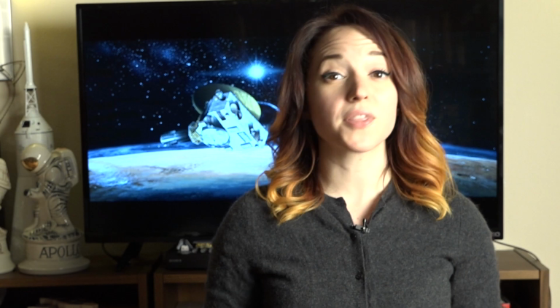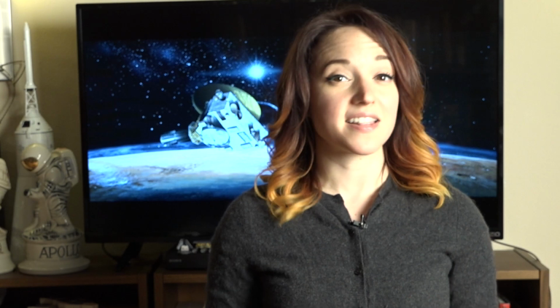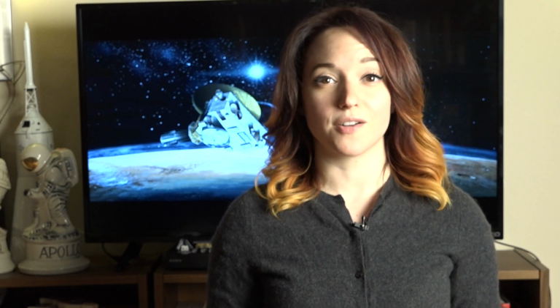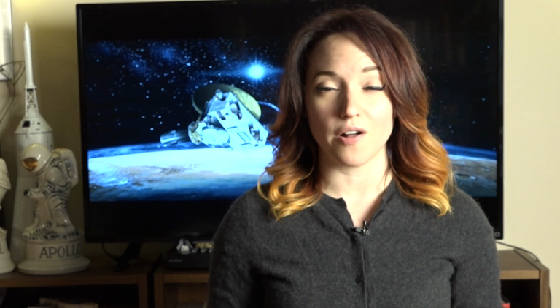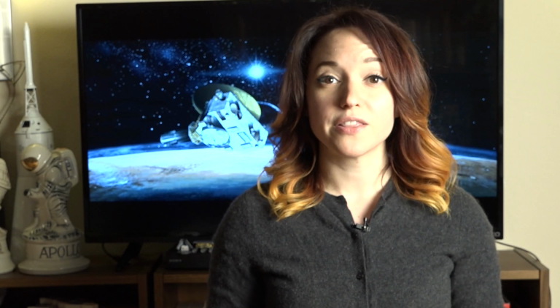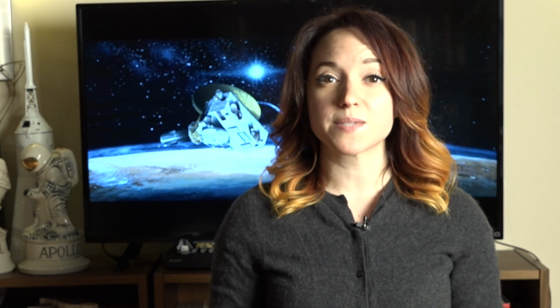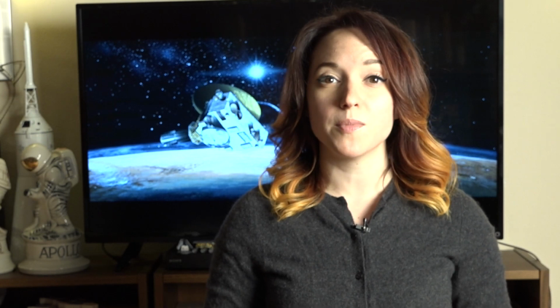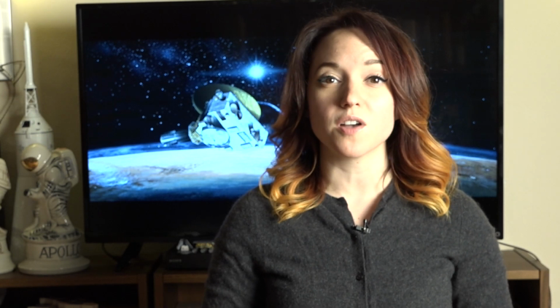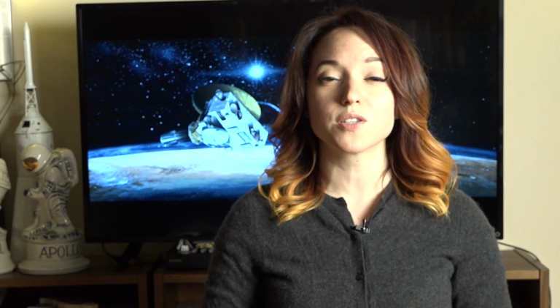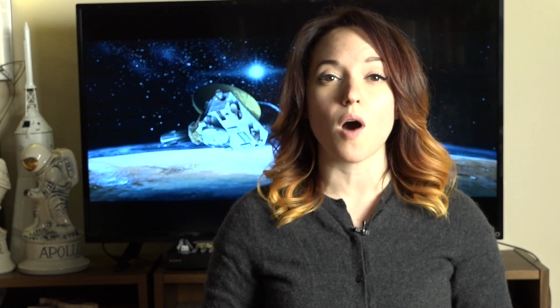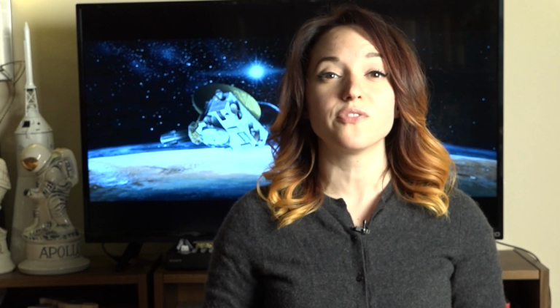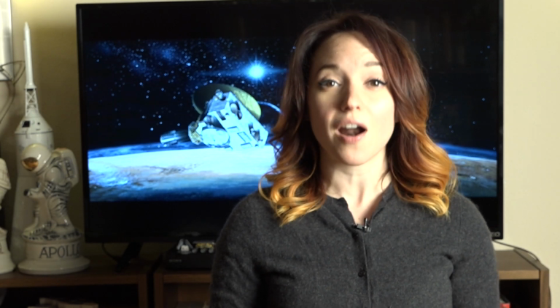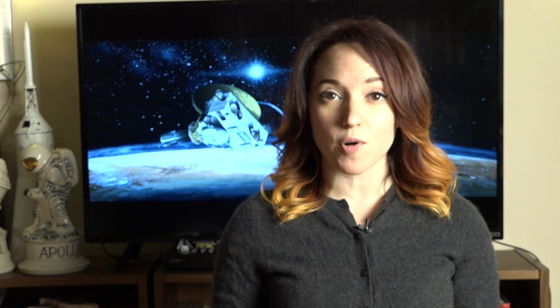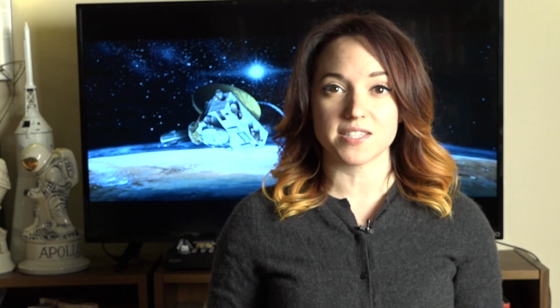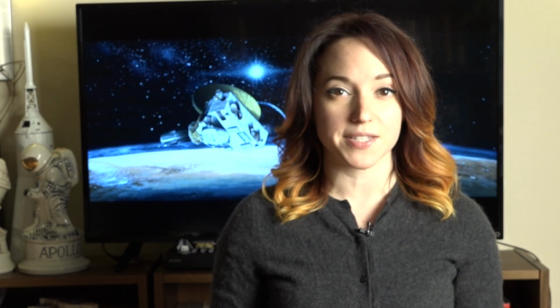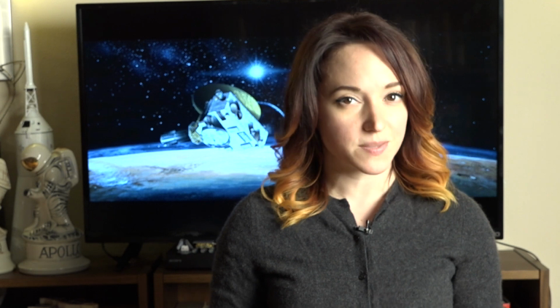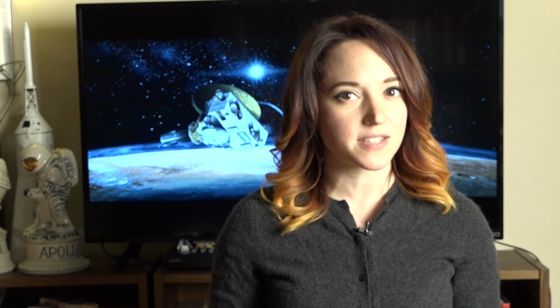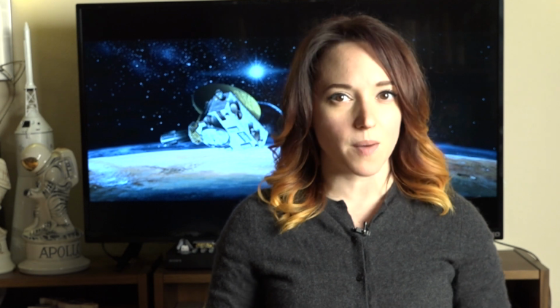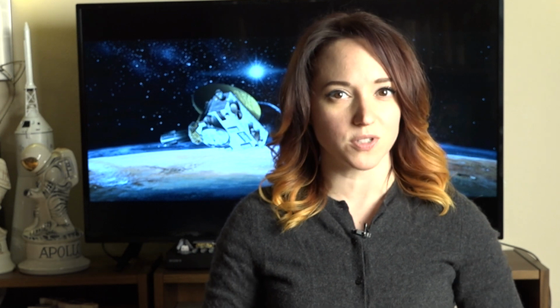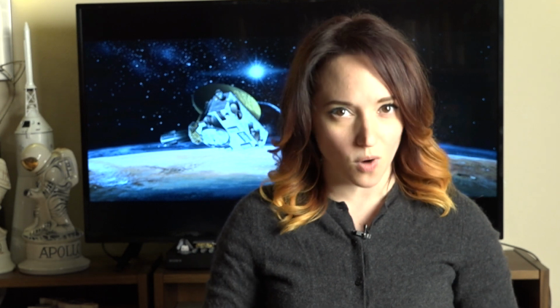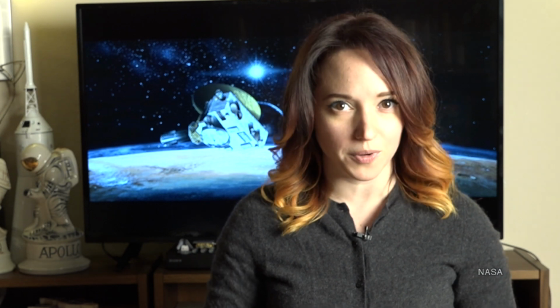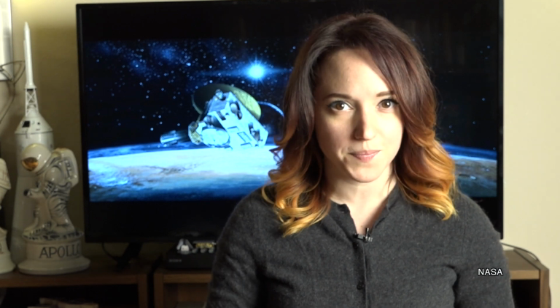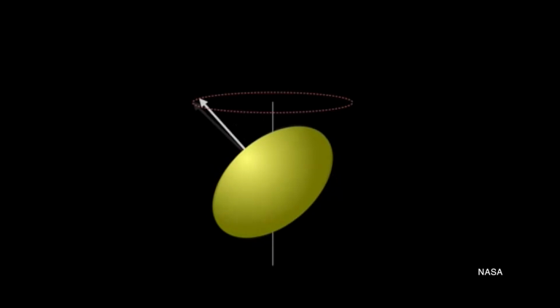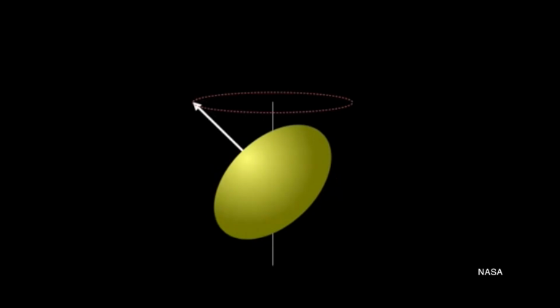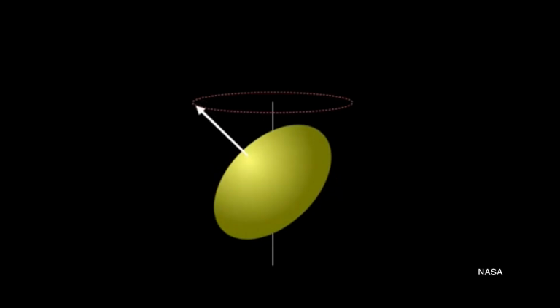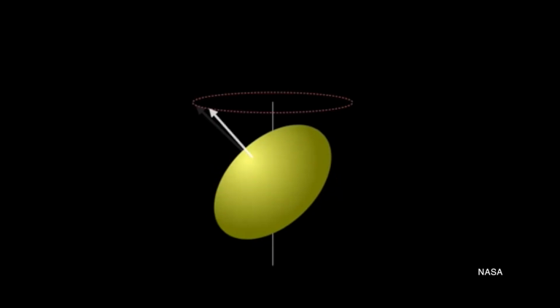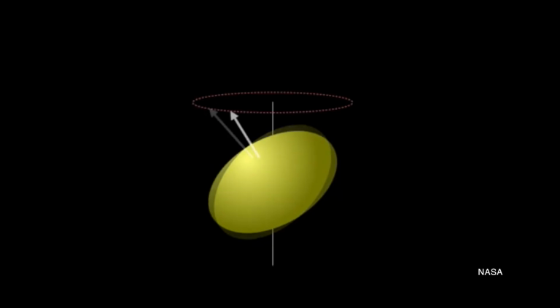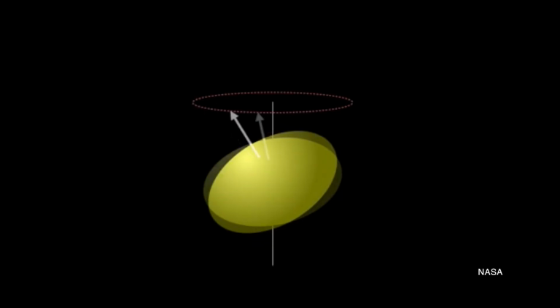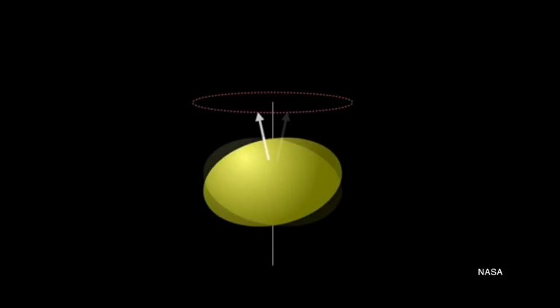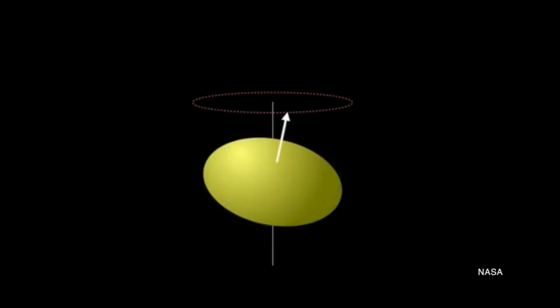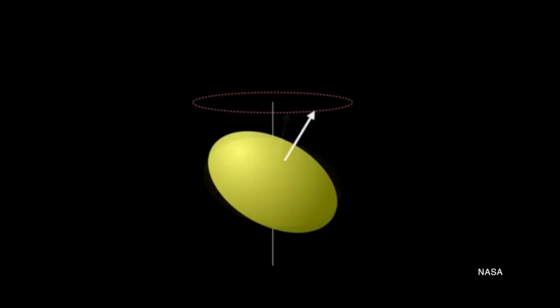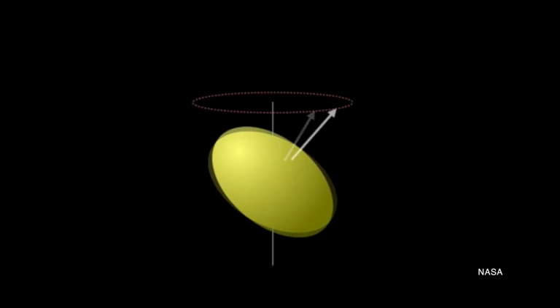But that's not all. These small moons also wobble far more than scientists expect small moons to wobble. They behave like spinning tops more than anything else.